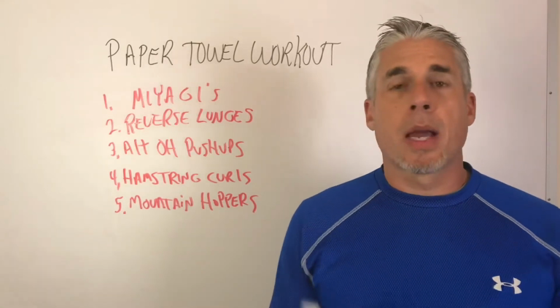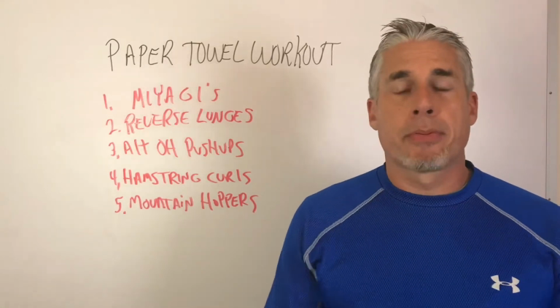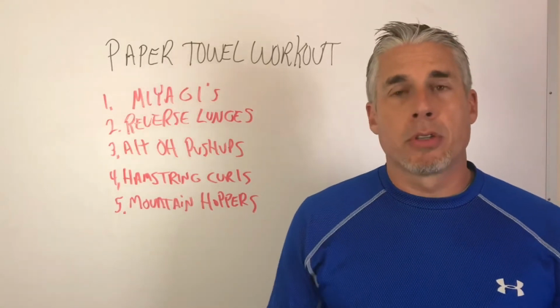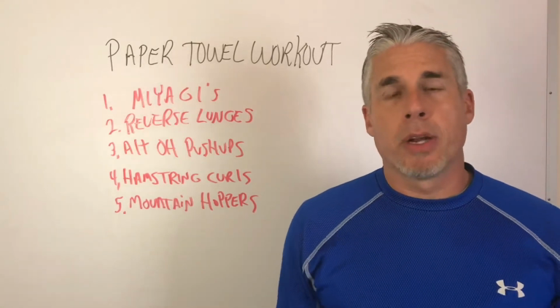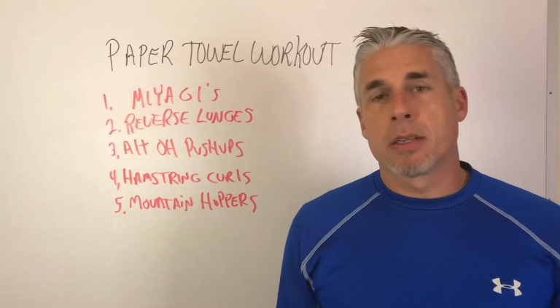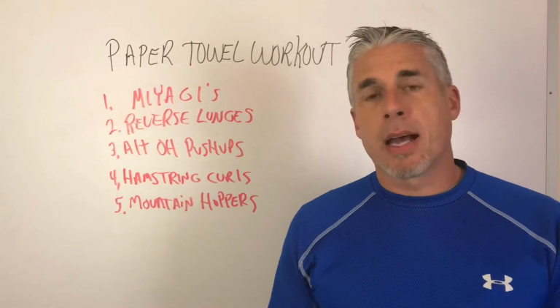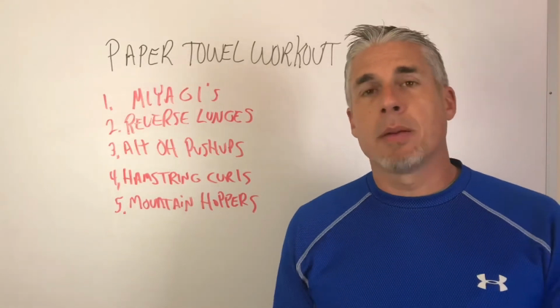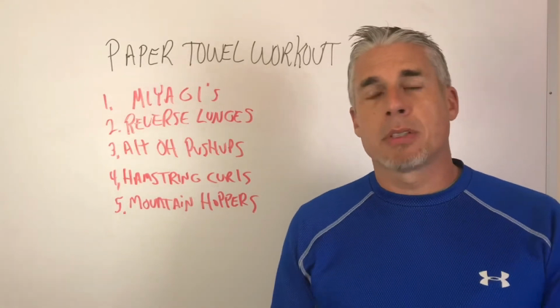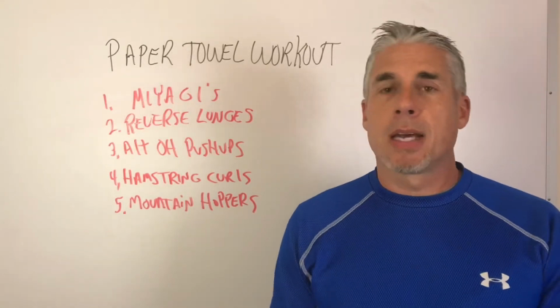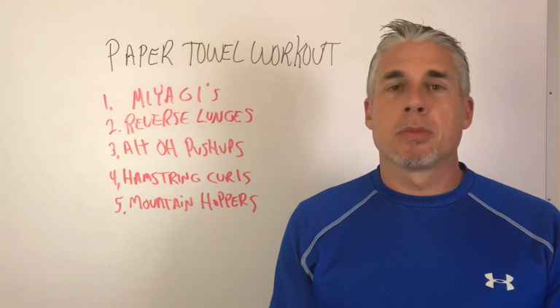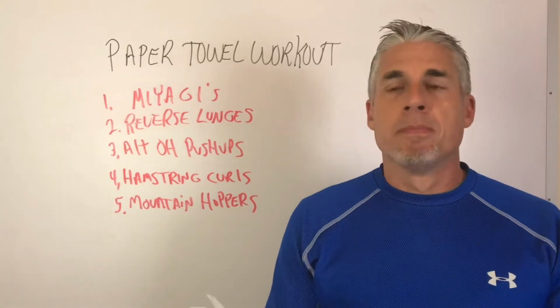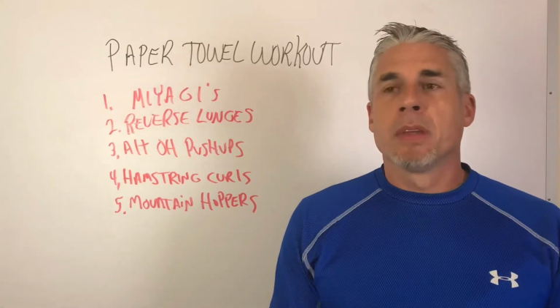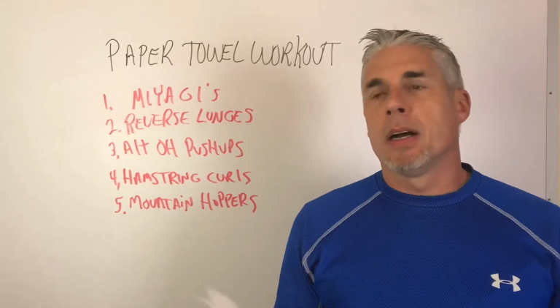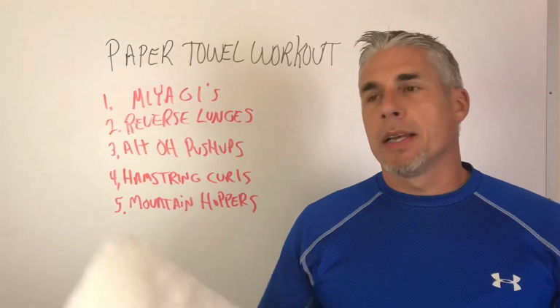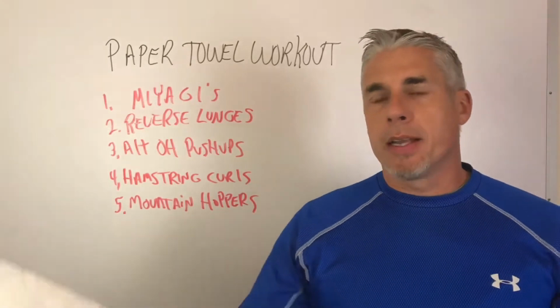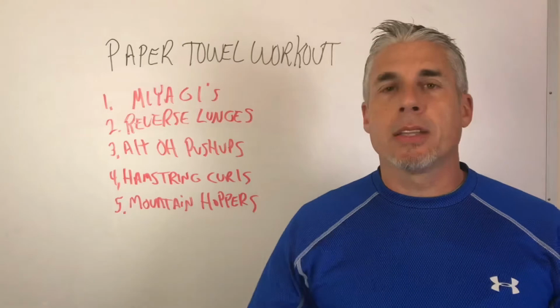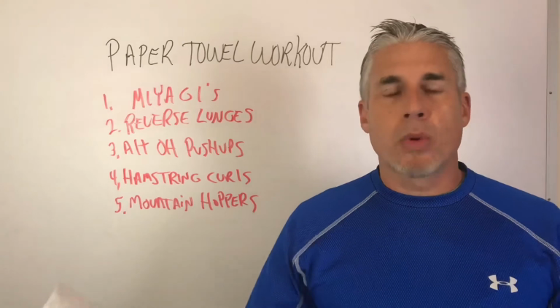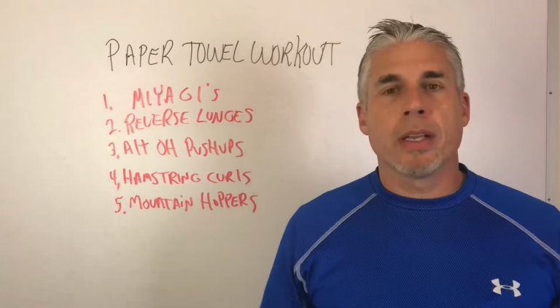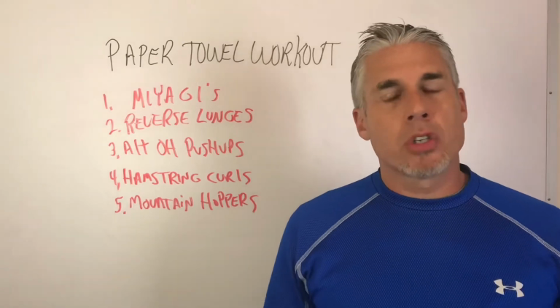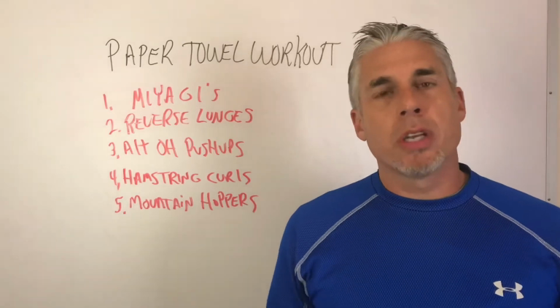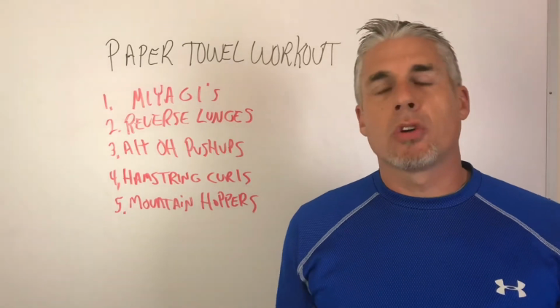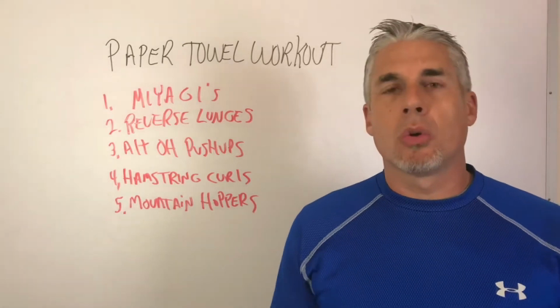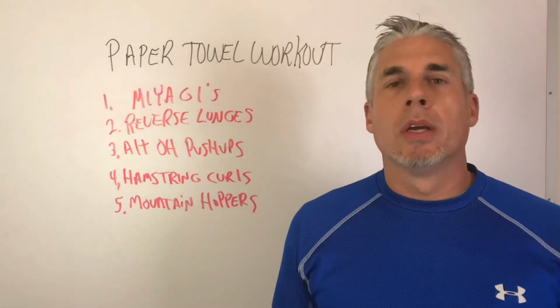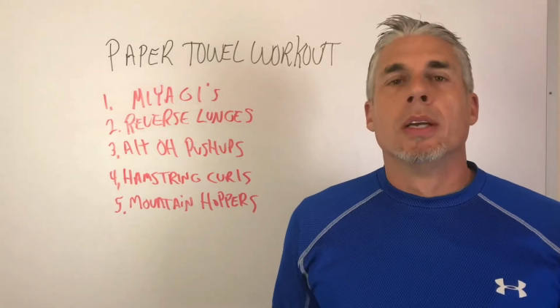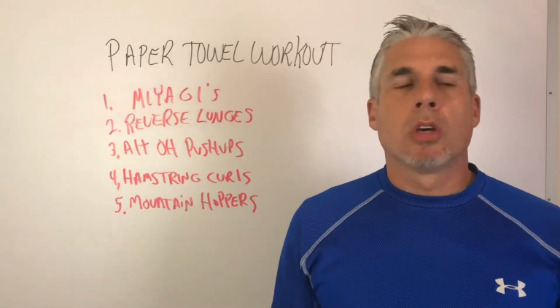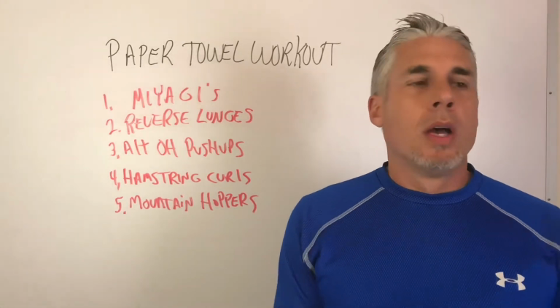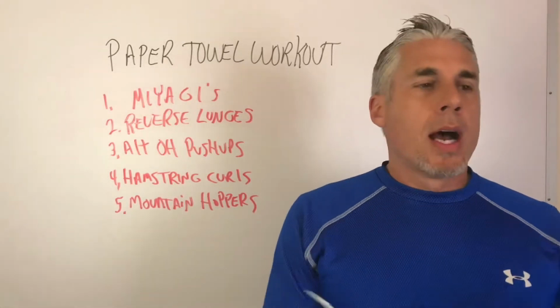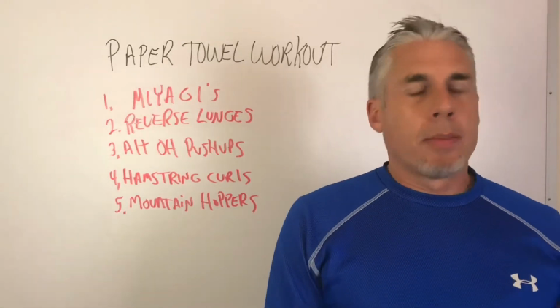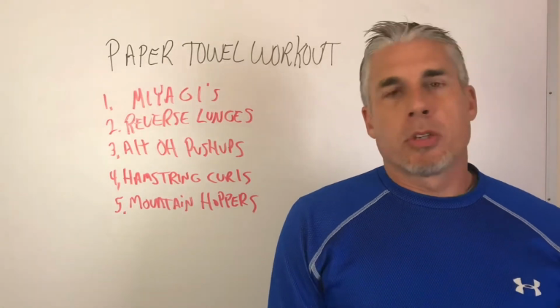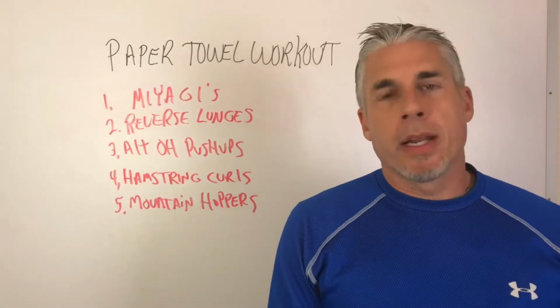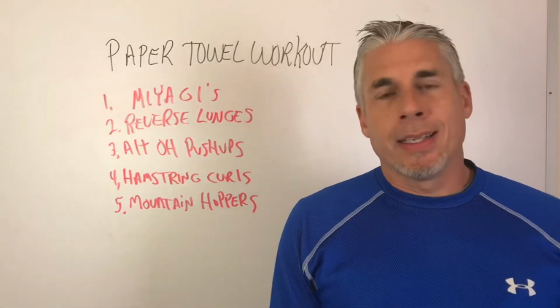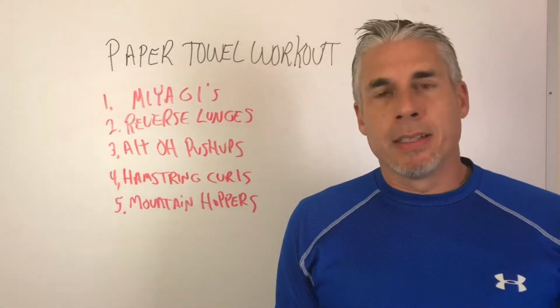I prefer to train outside but sometimes, like today, it's raining, it's shitty, it's cold. So I'm going to train inside.